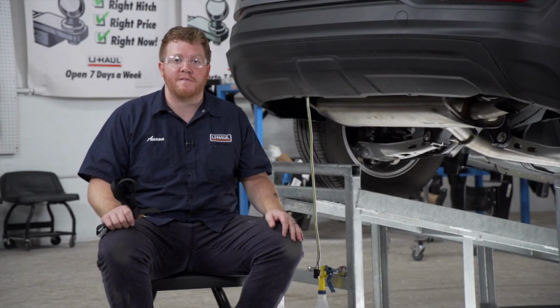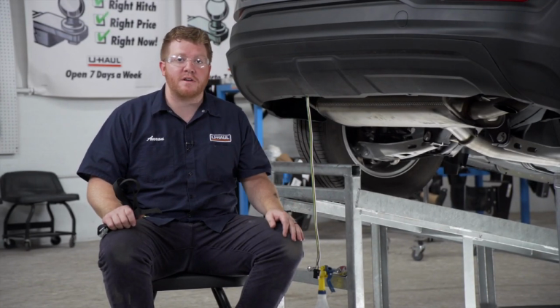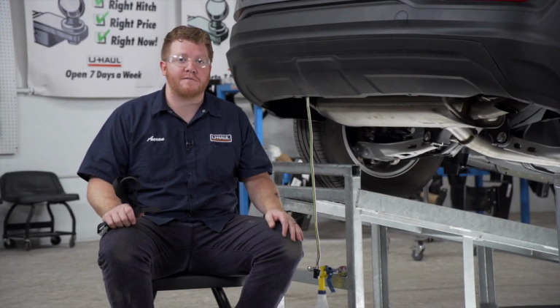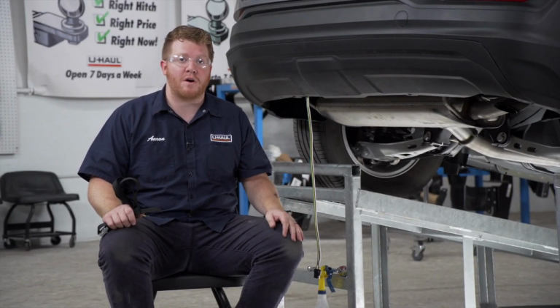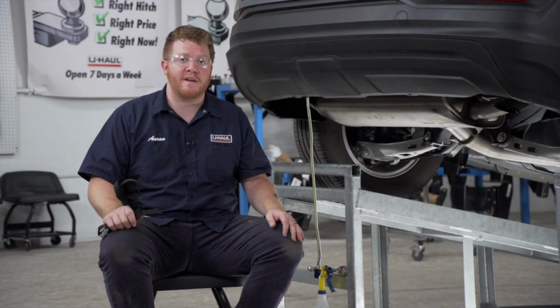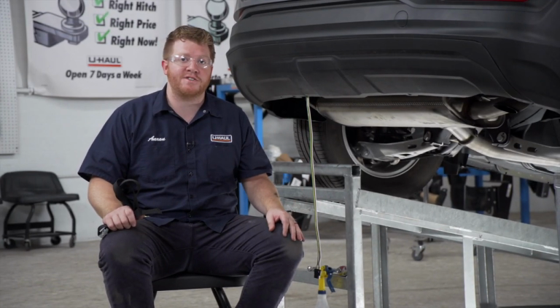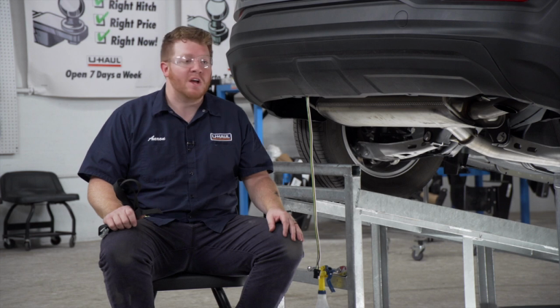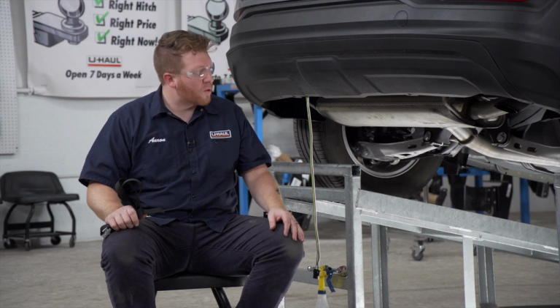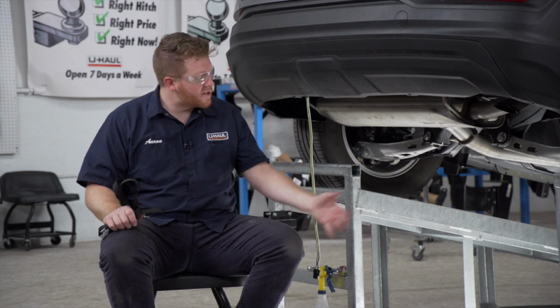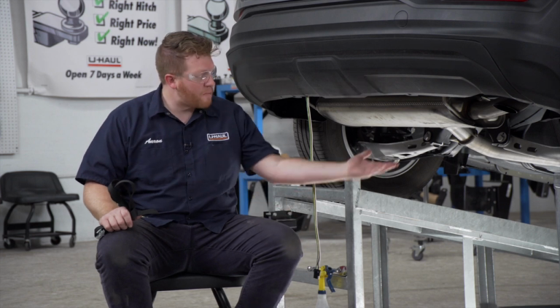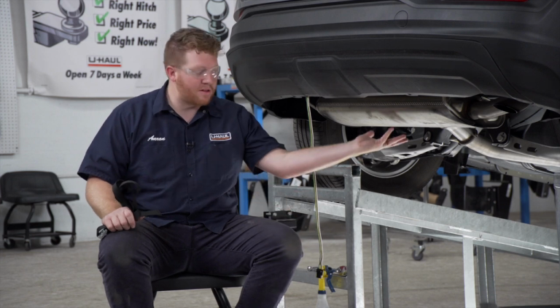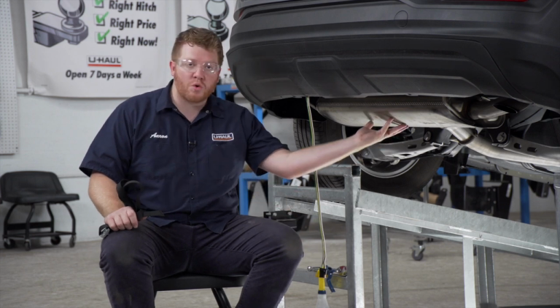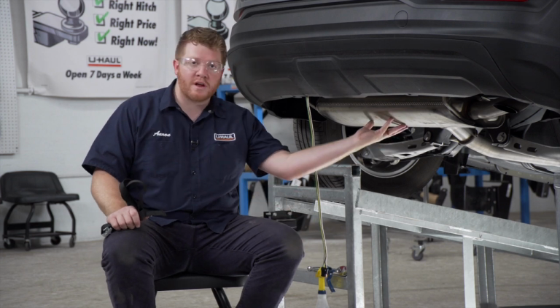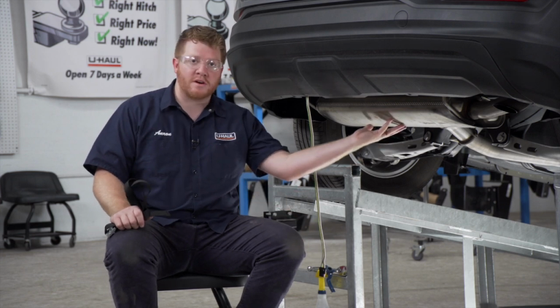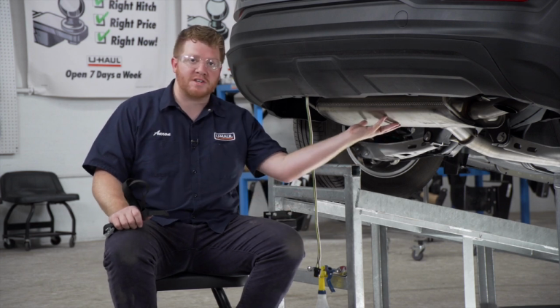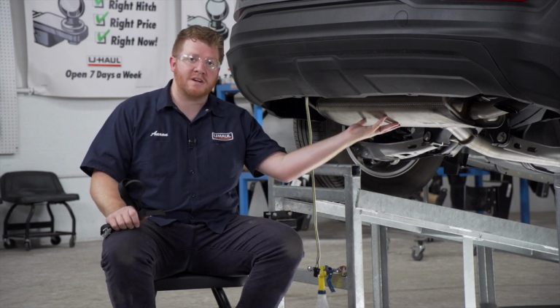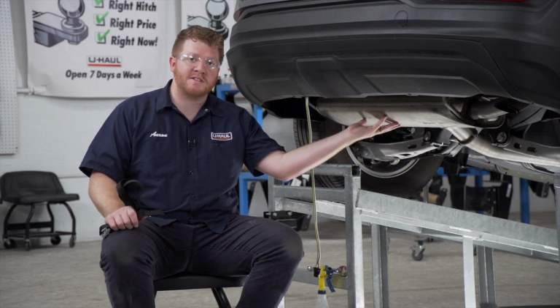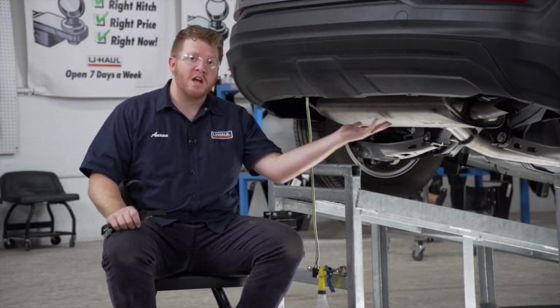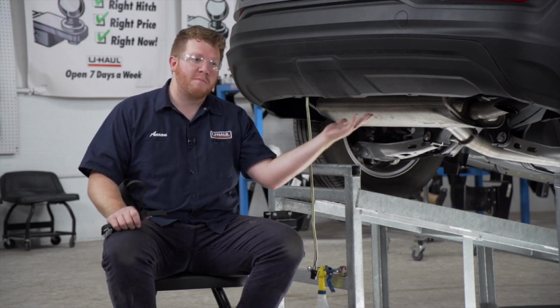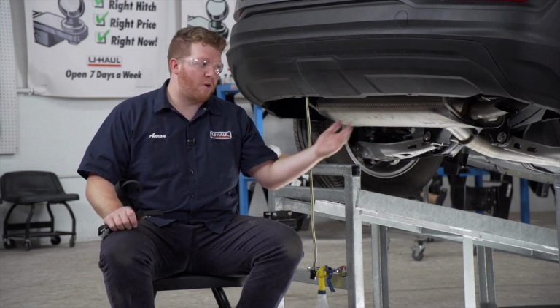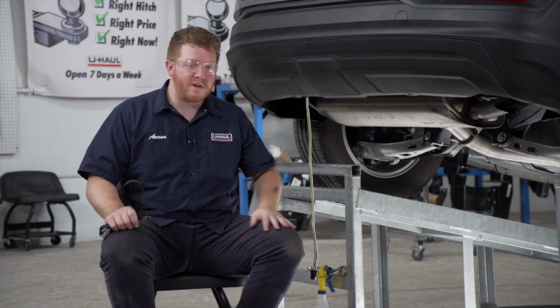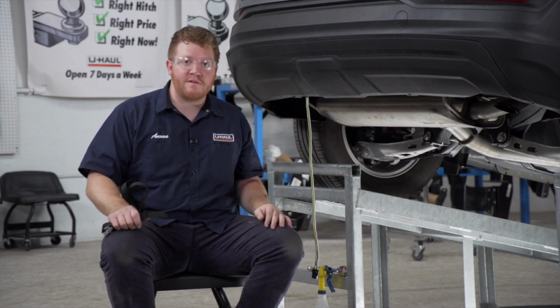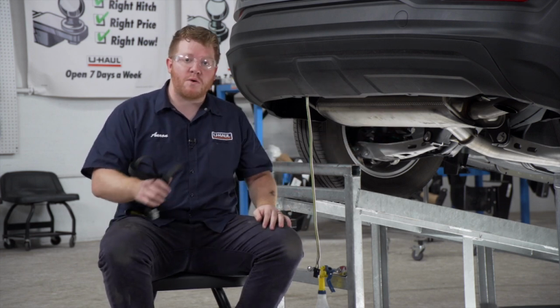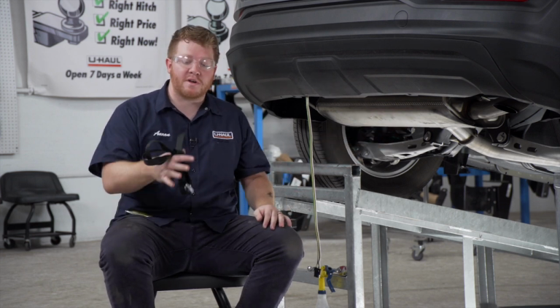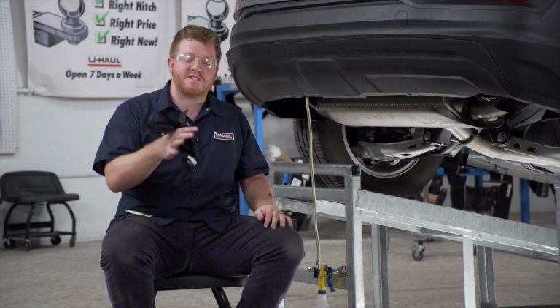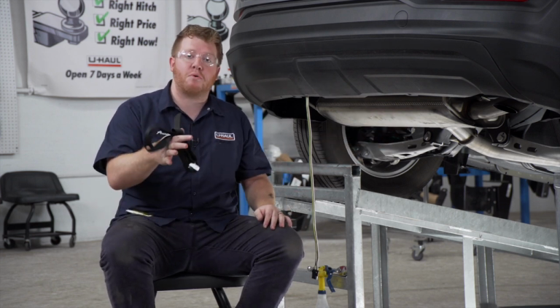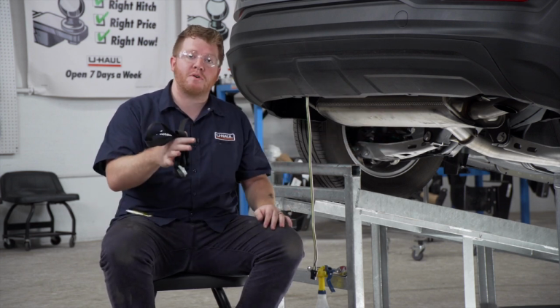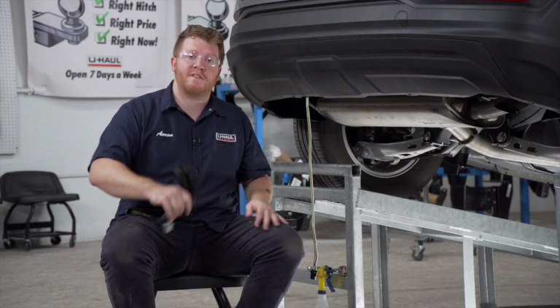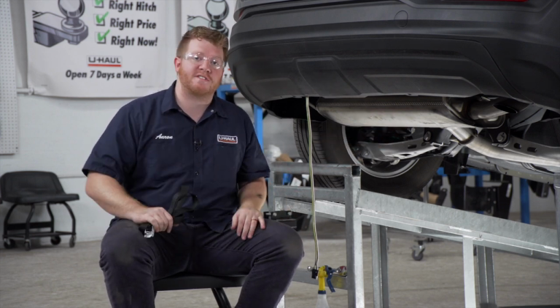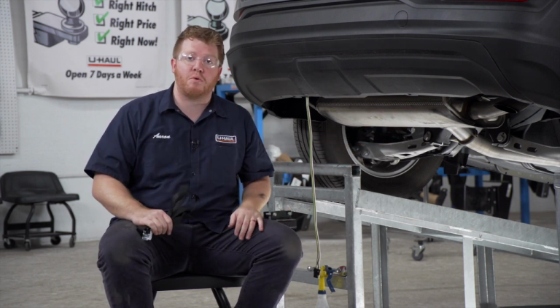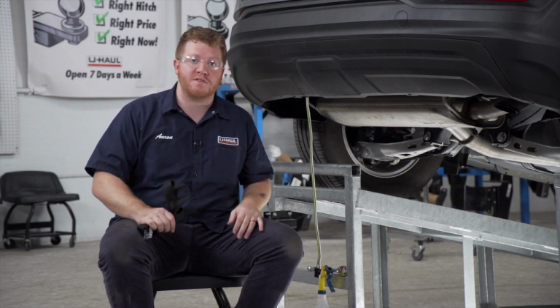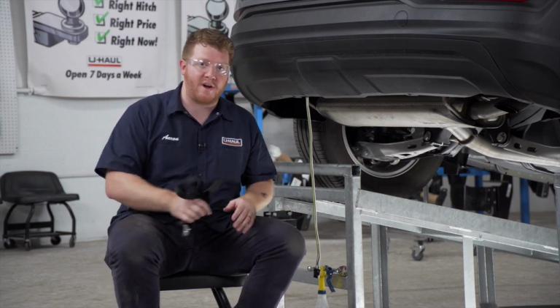We're going to start by prepping the underbody of our vehicle for our hitch. We'll start by lowering our exhaust, but before we do that we're going to support it with a support strap.